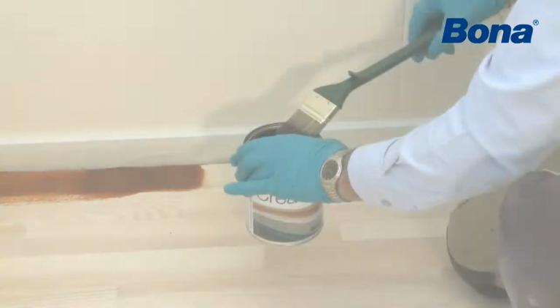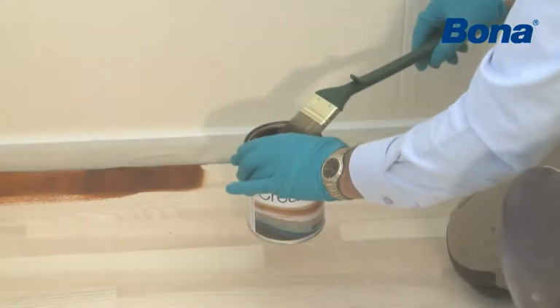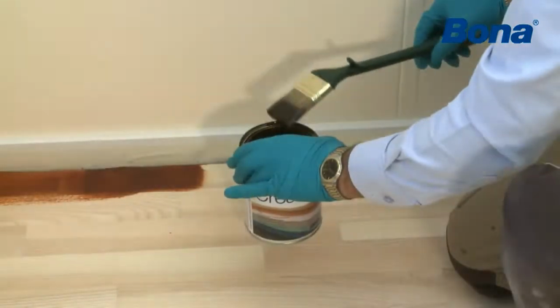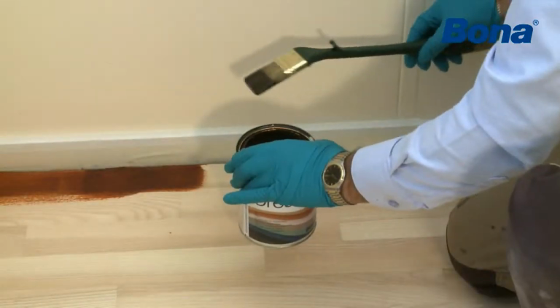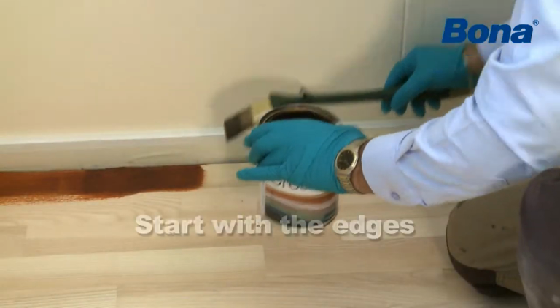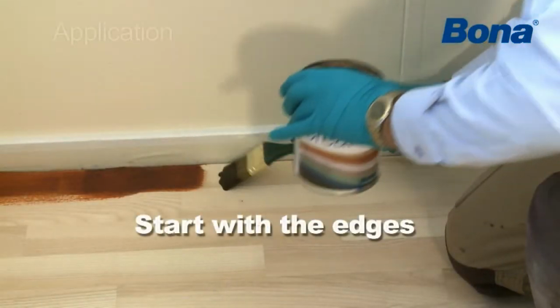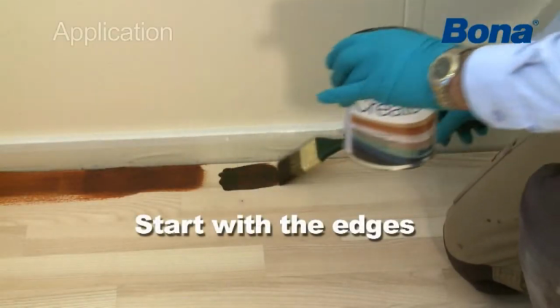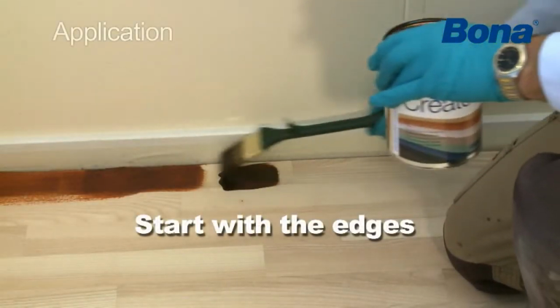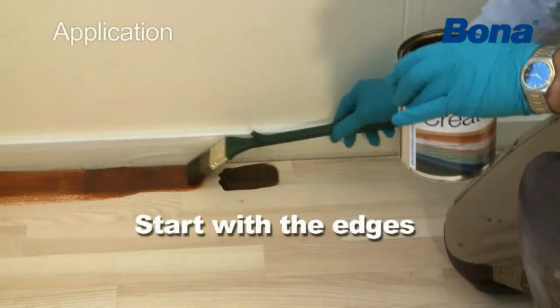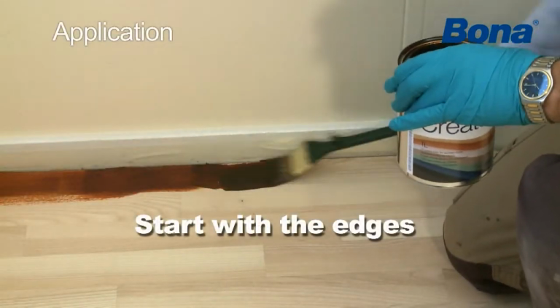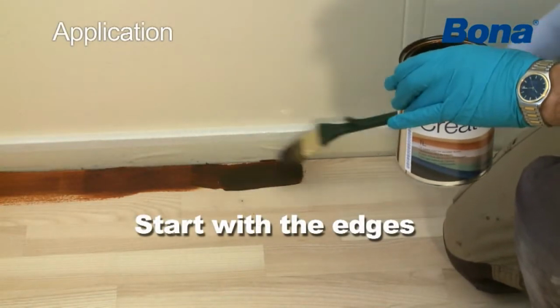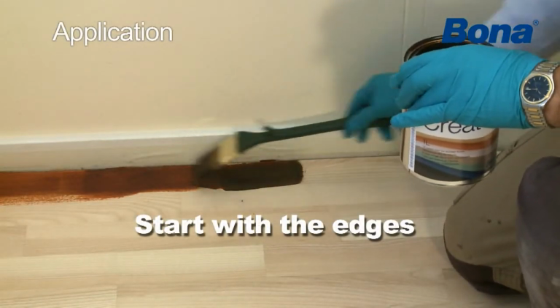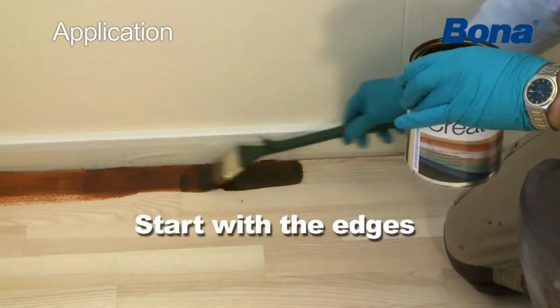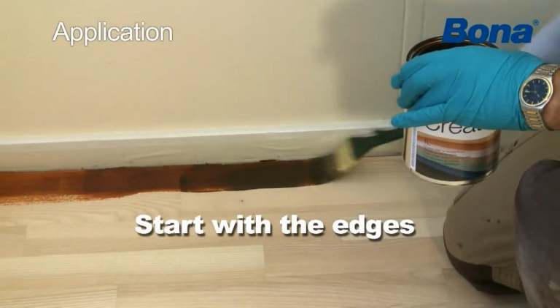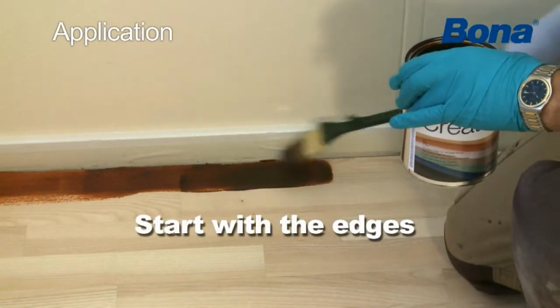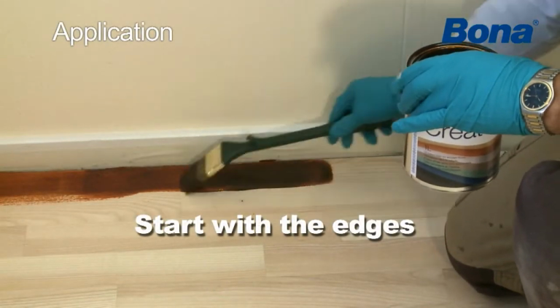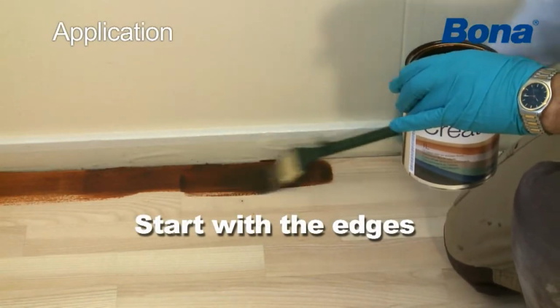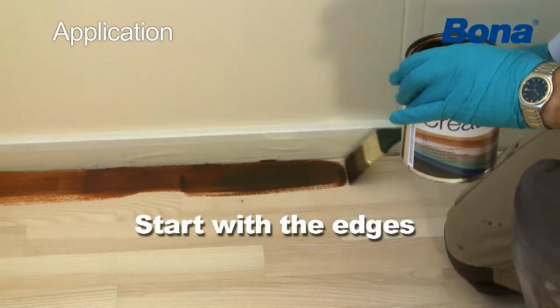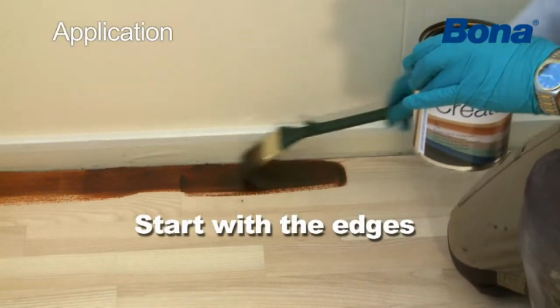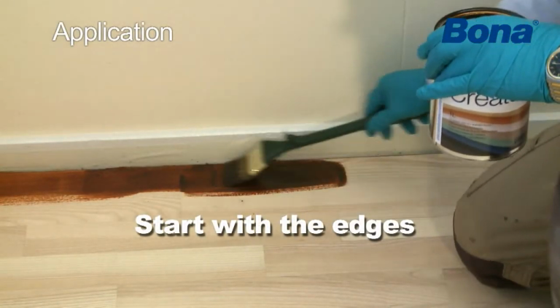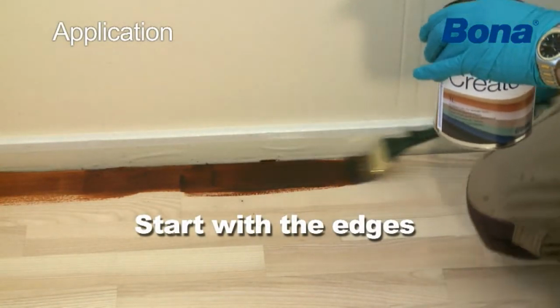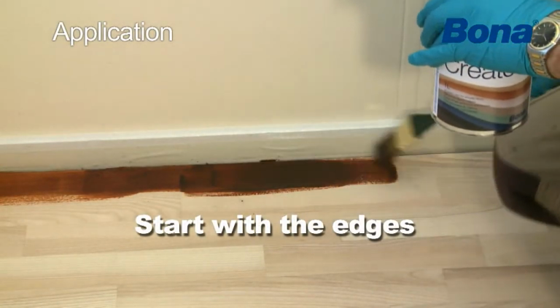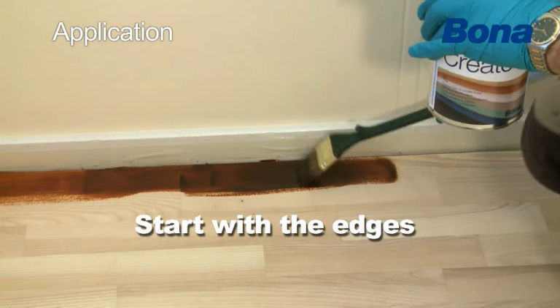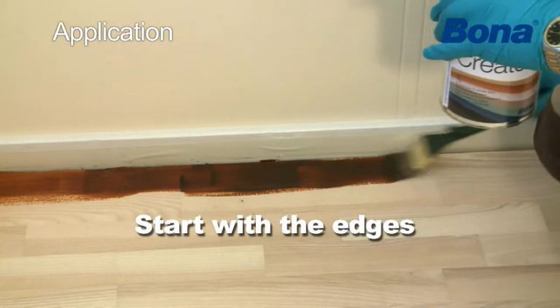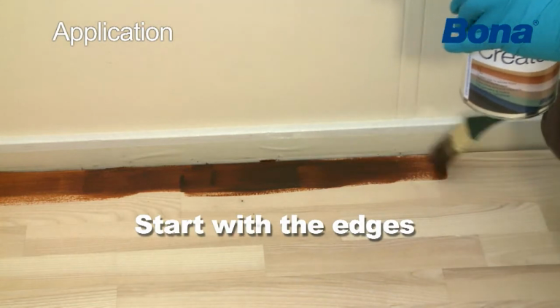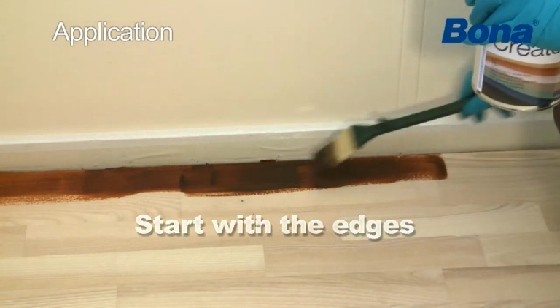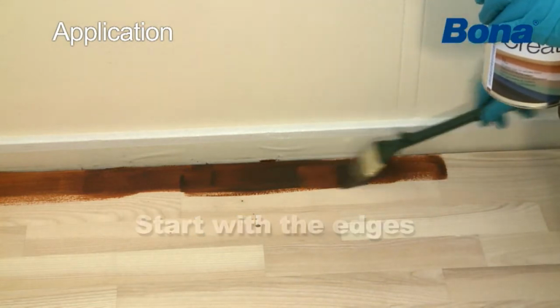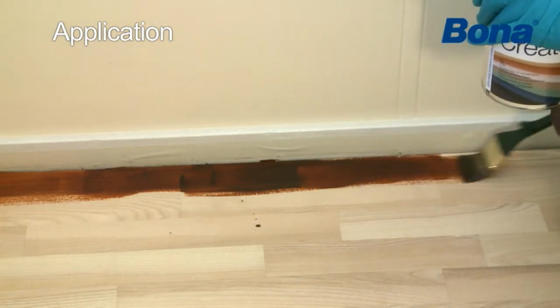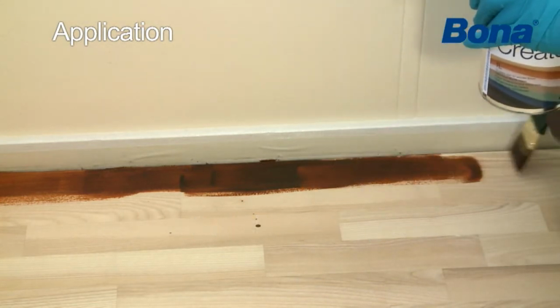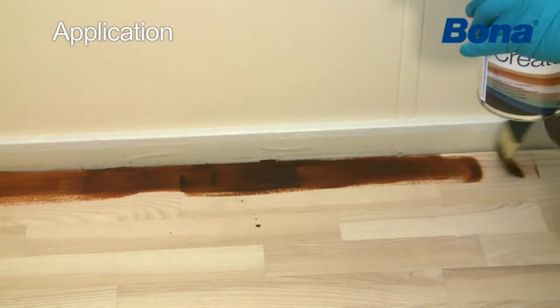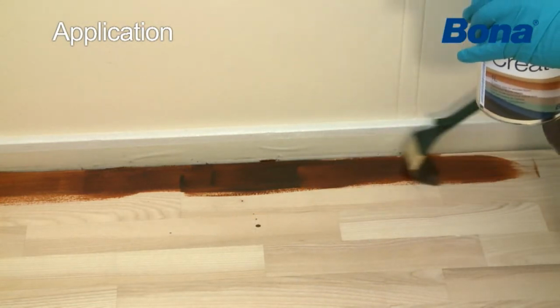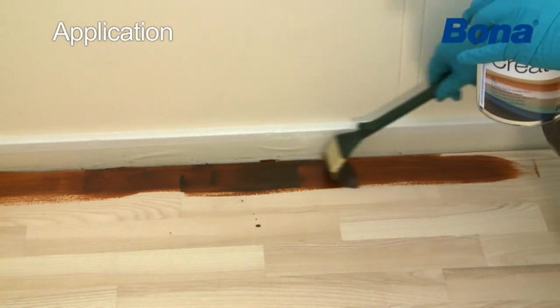Start the application at the edges. This is easily done with a brush. Apply thinly.